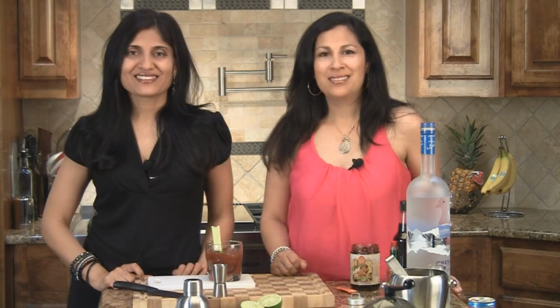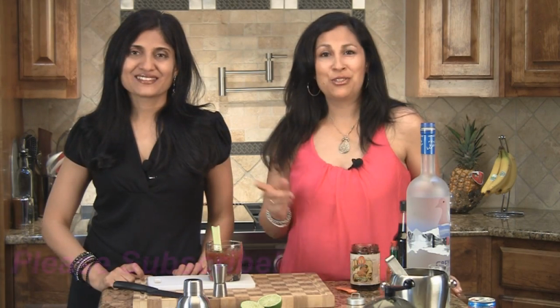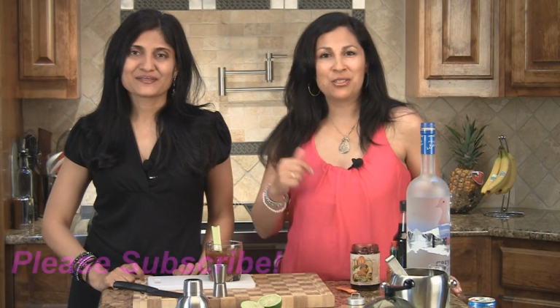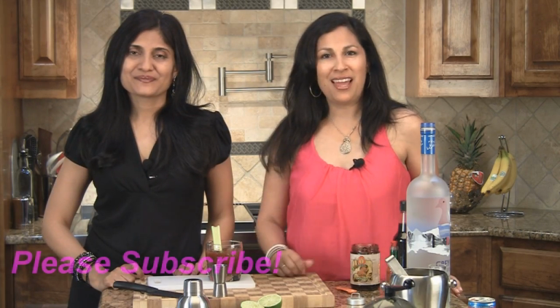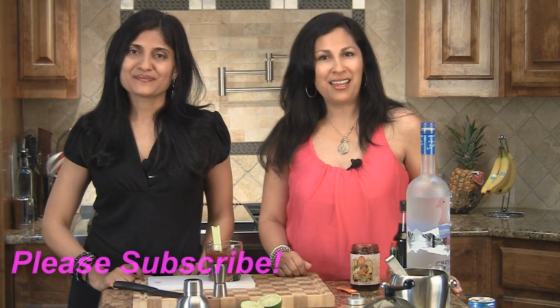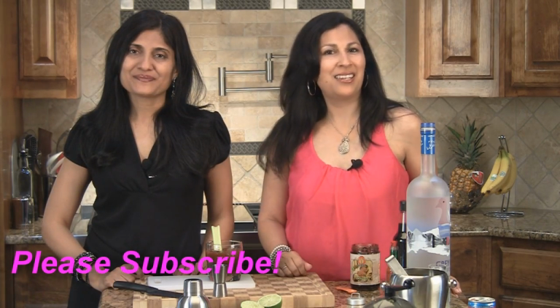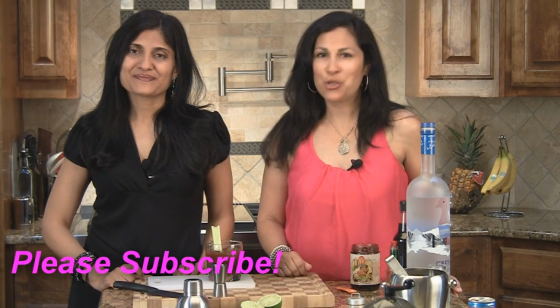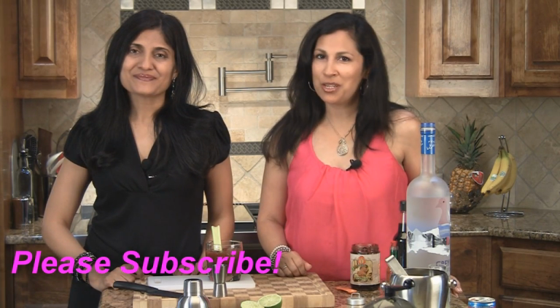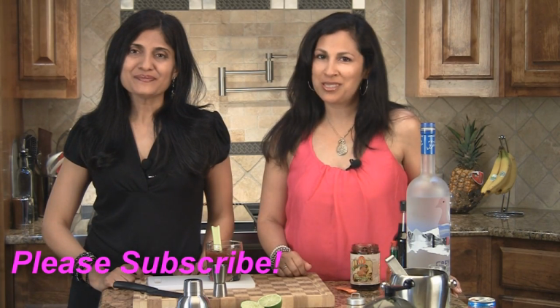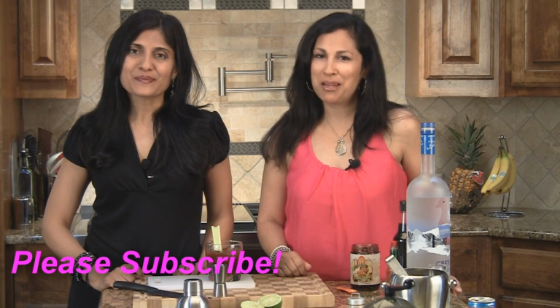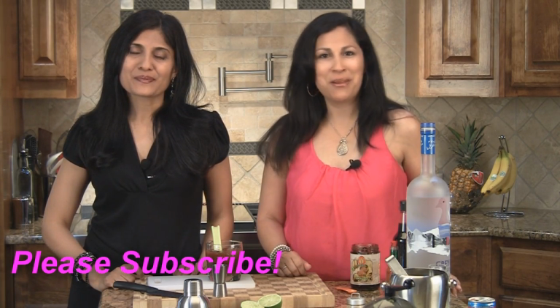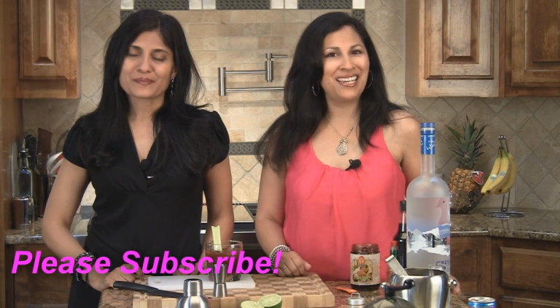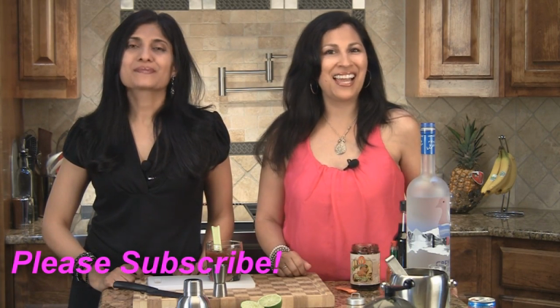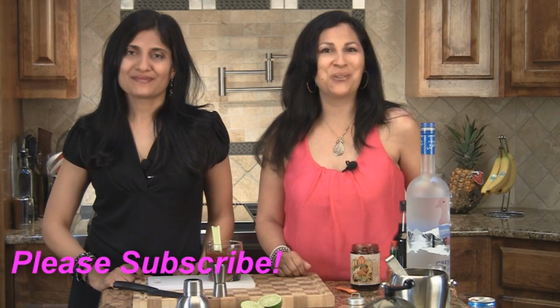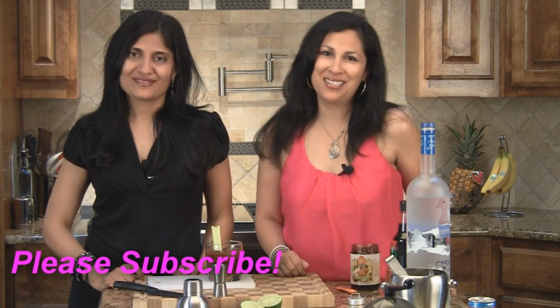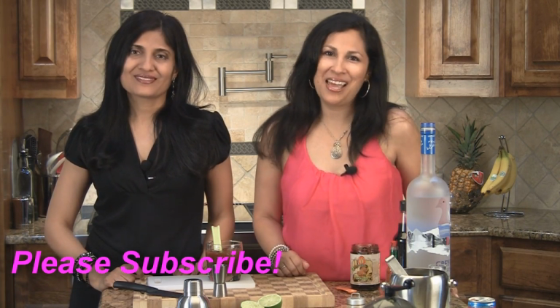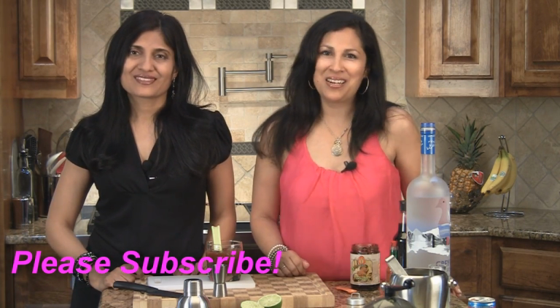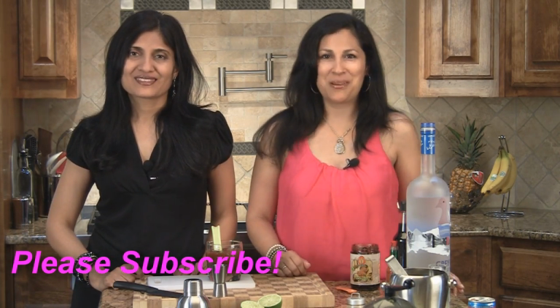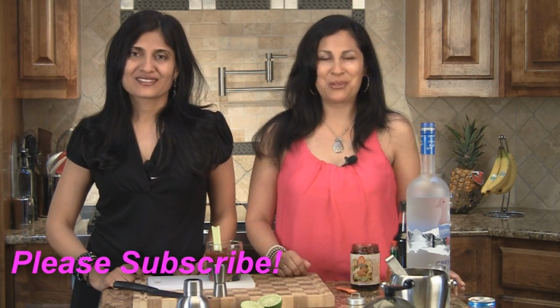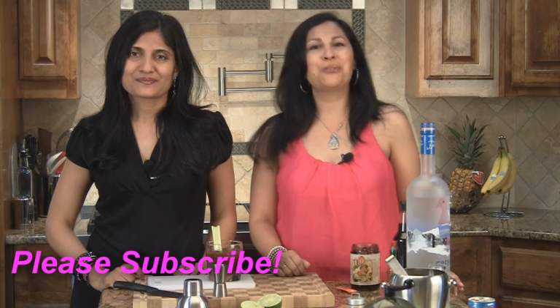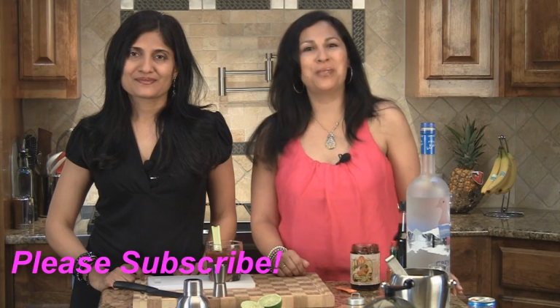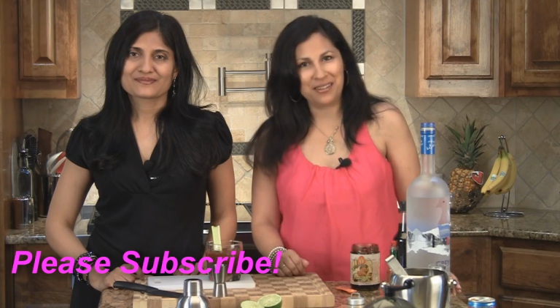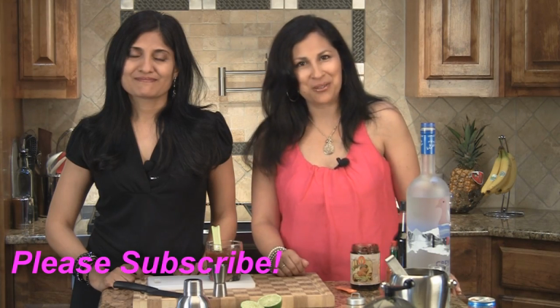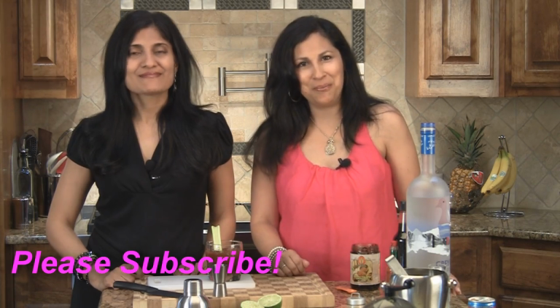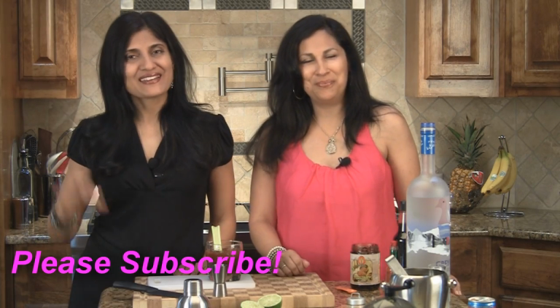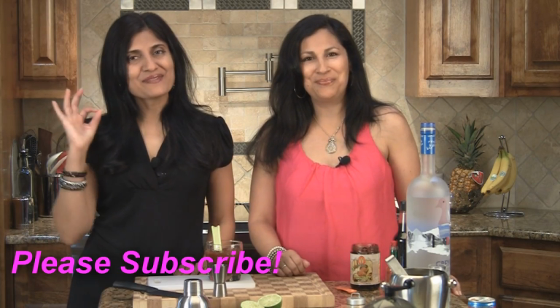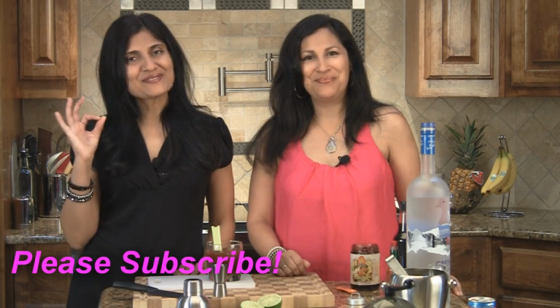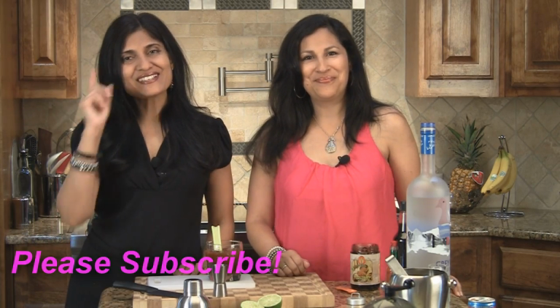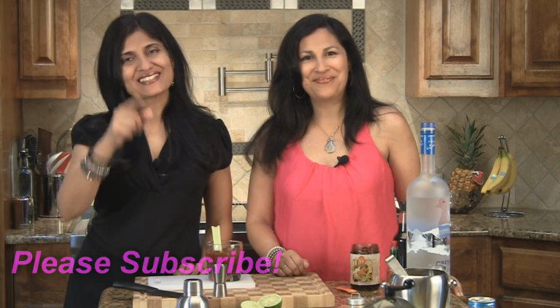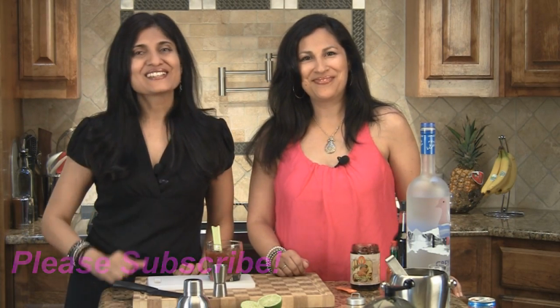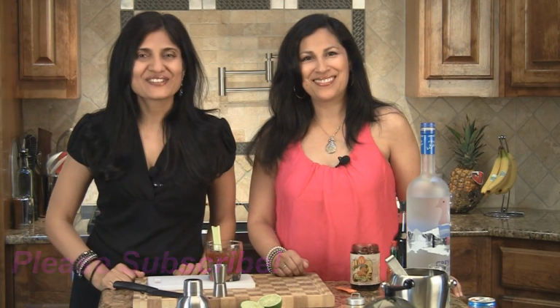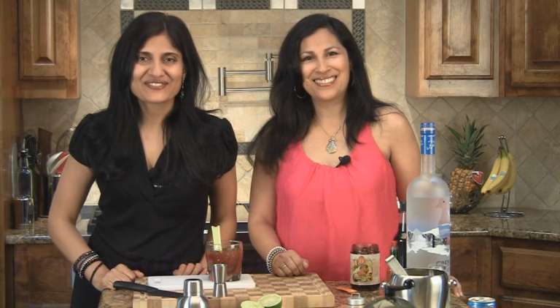So there's your twisted Bloody Mary. Cheers to that and enjoy your twisted Bloody Mary. Join us again on another episode of ShowMeTheCurry.com — adding a pinch of spice to your life.